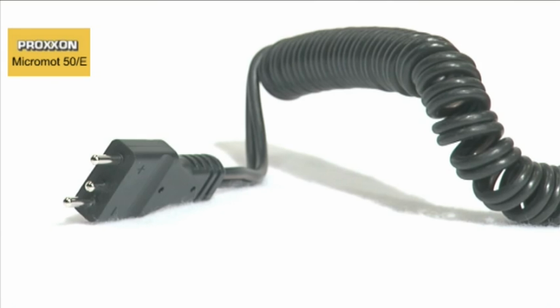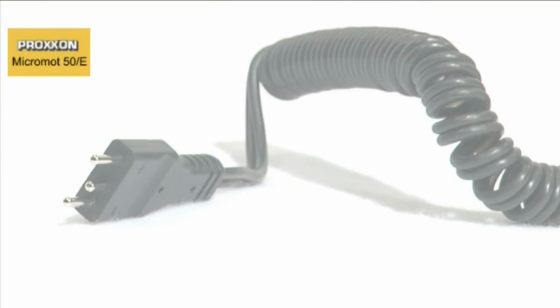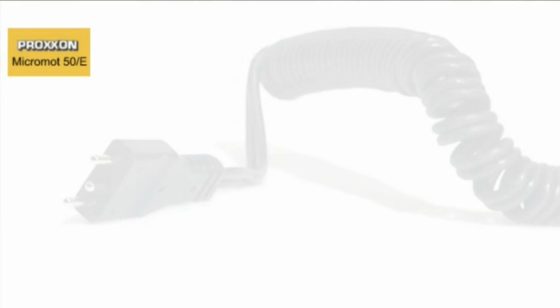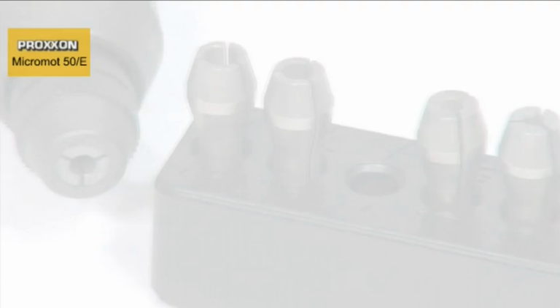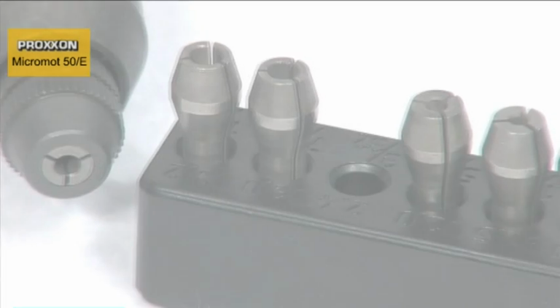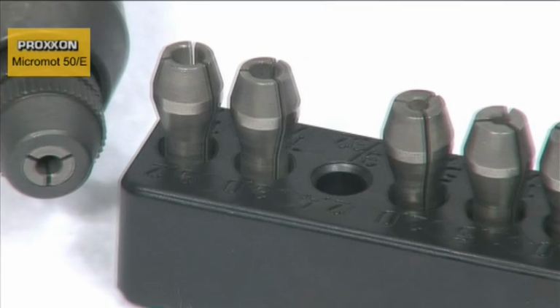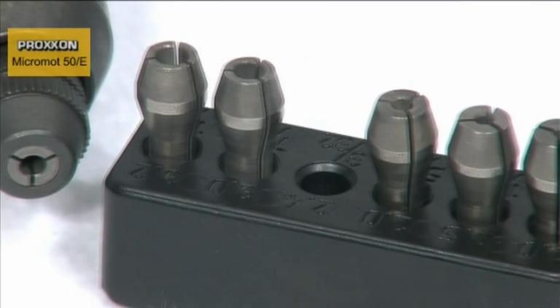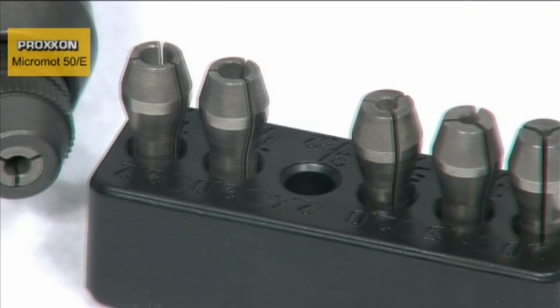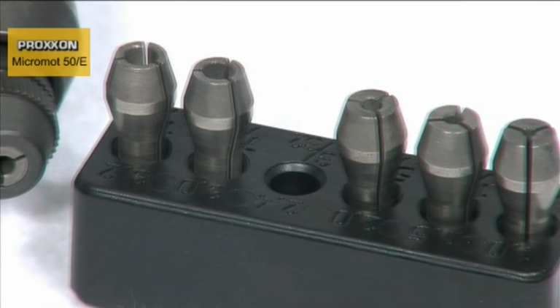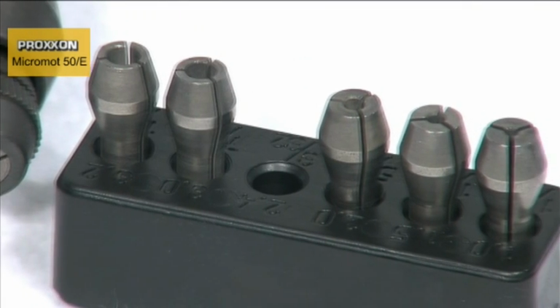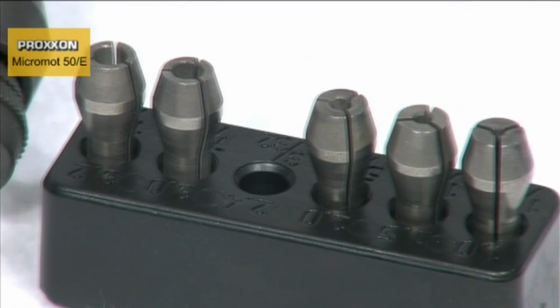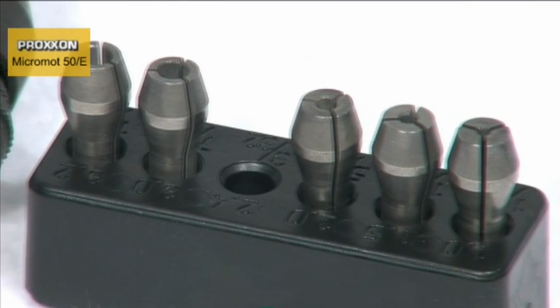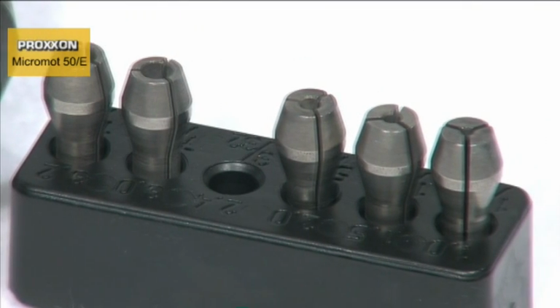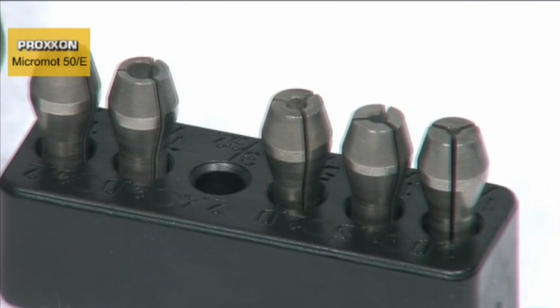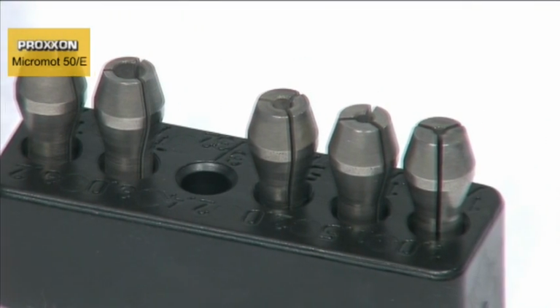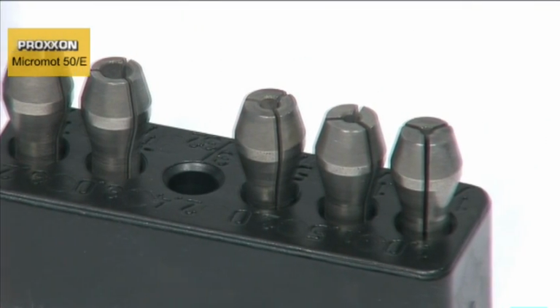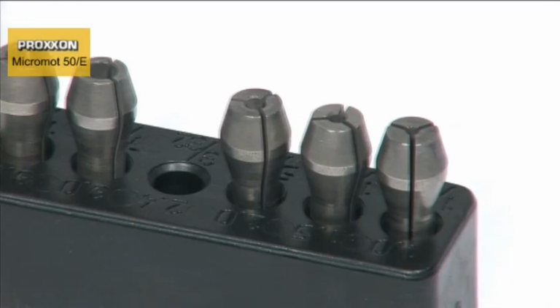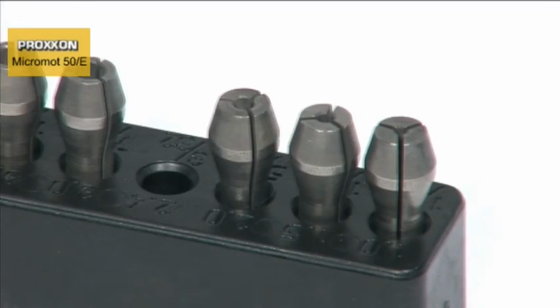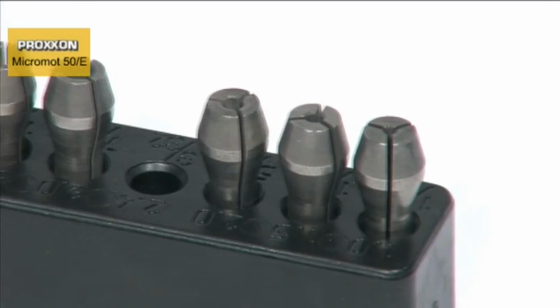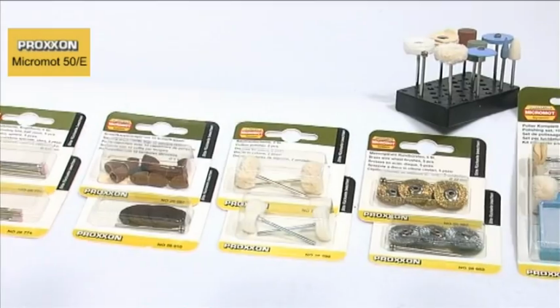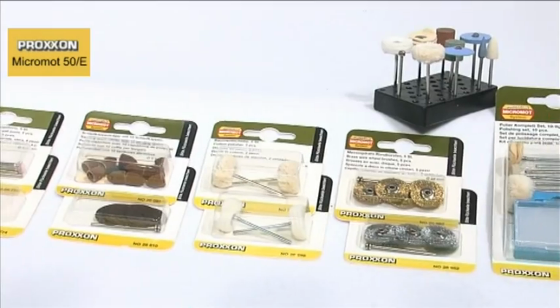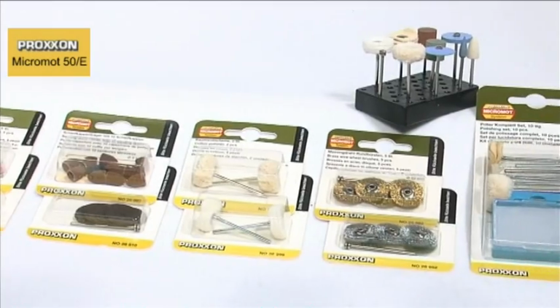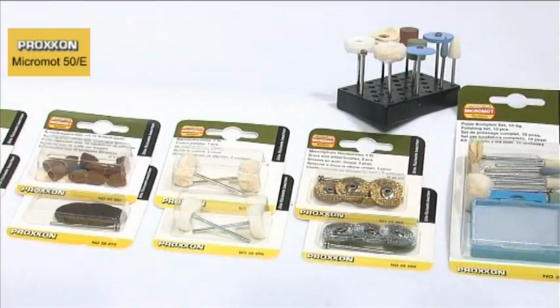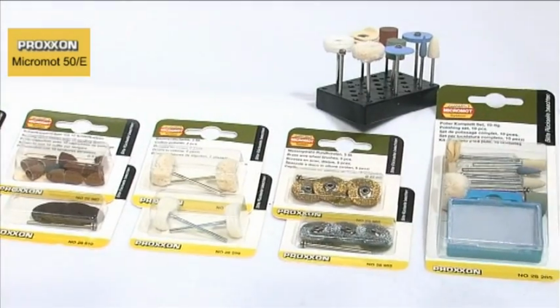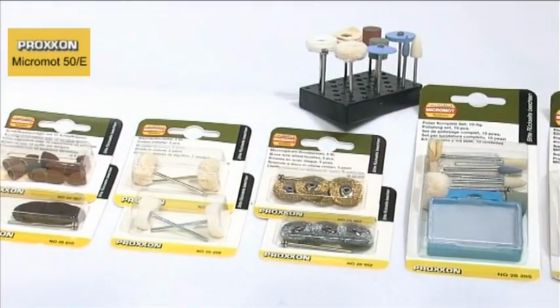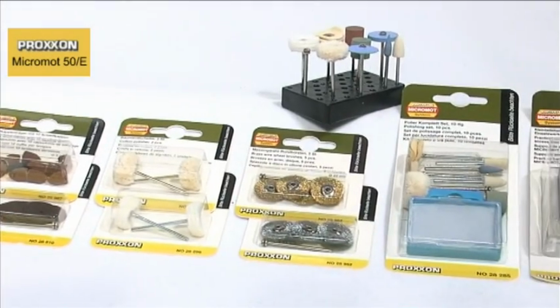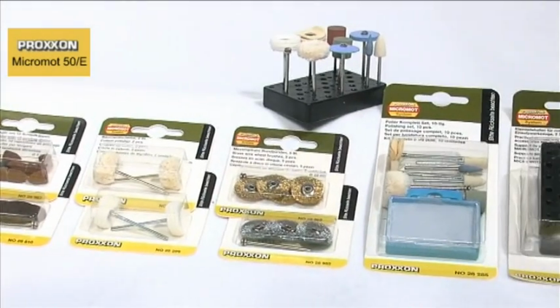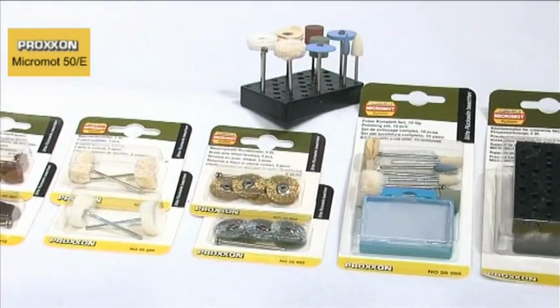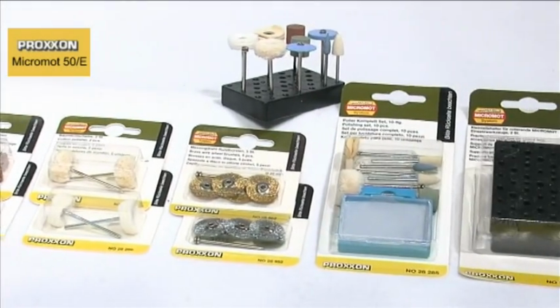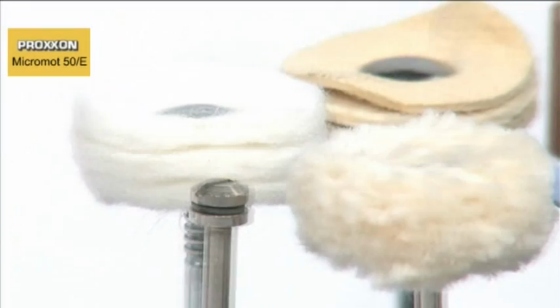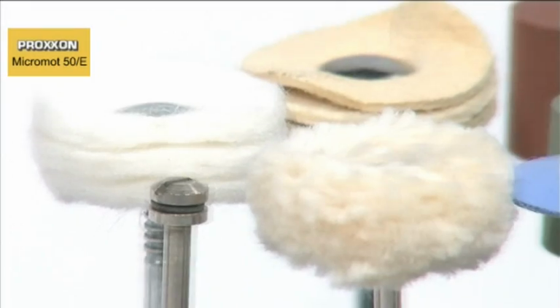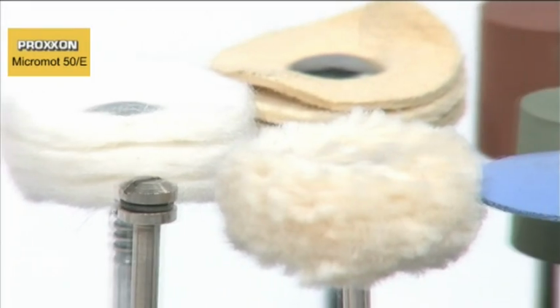Superior steel, three-jawed steel chucks ensure that our tools are held accurately and firmly.